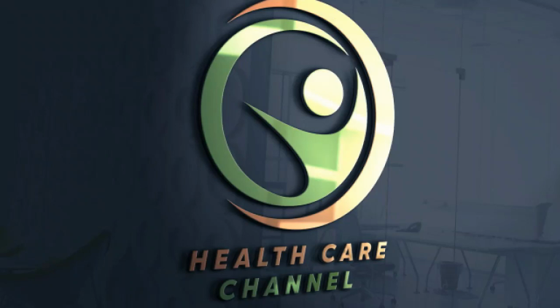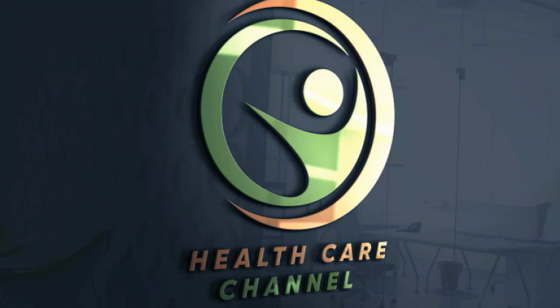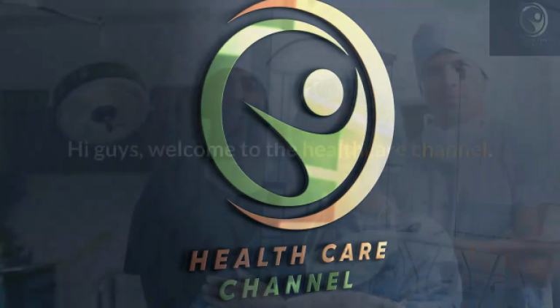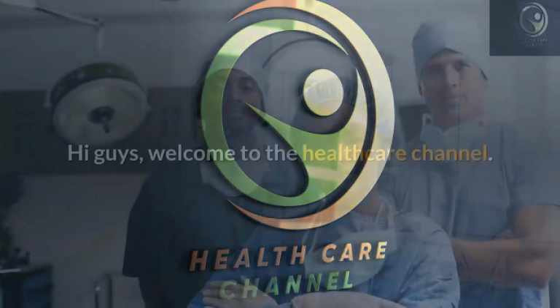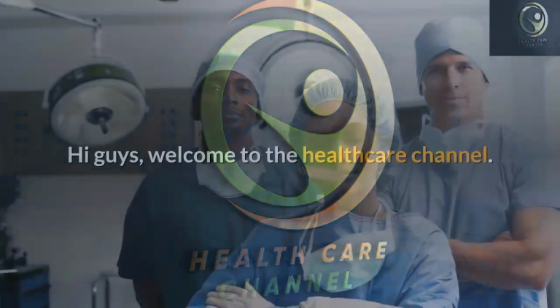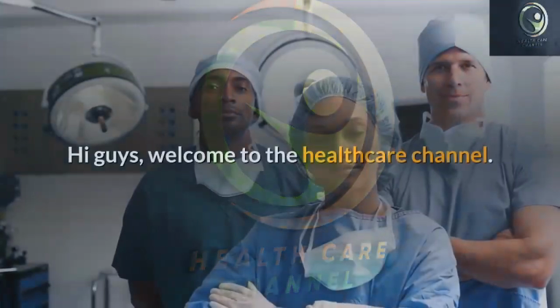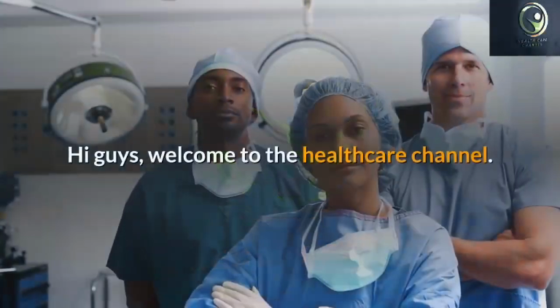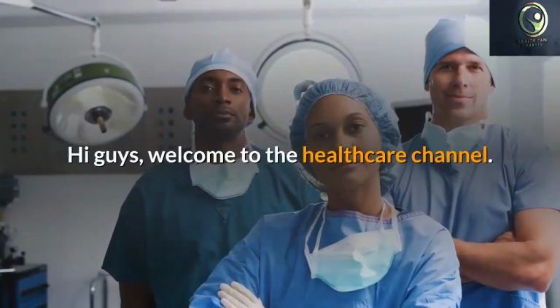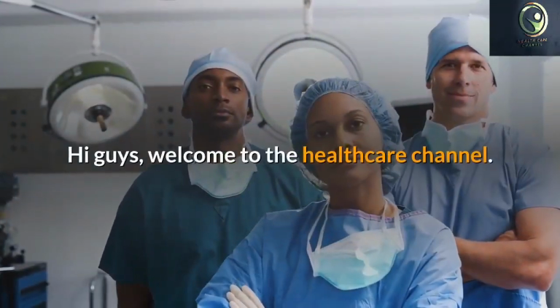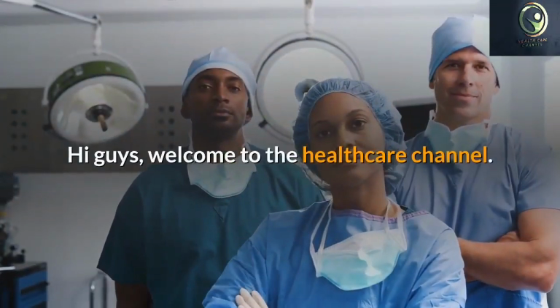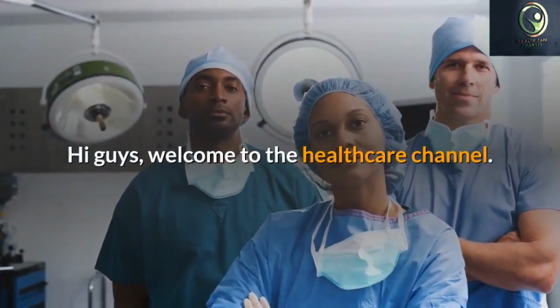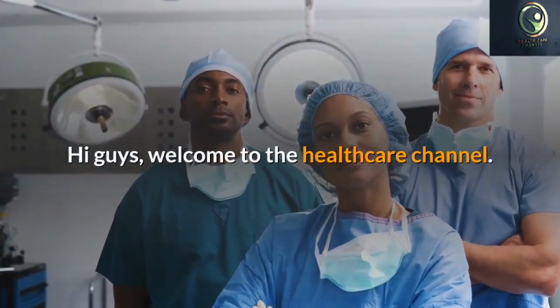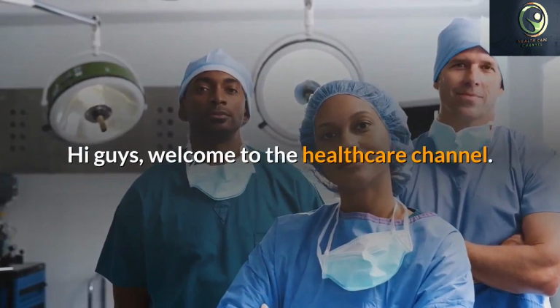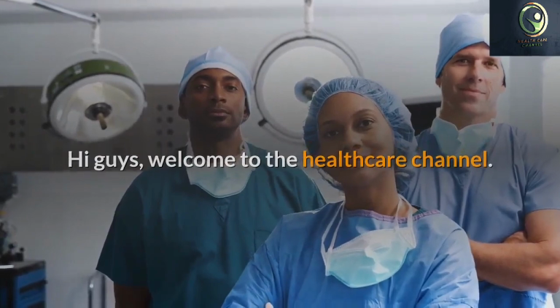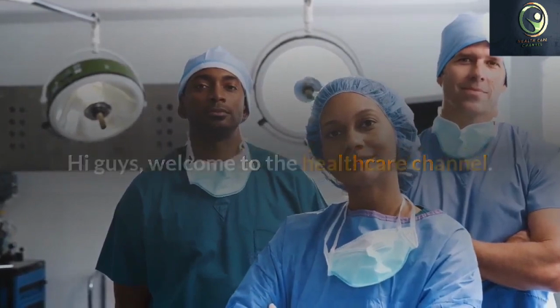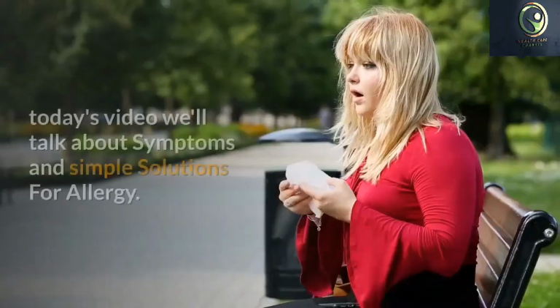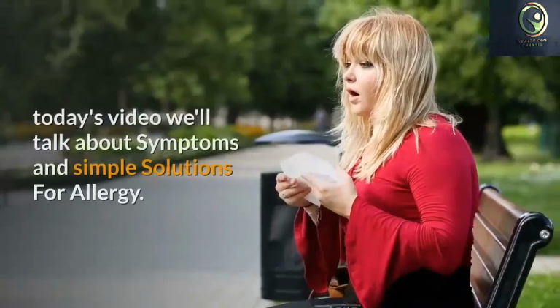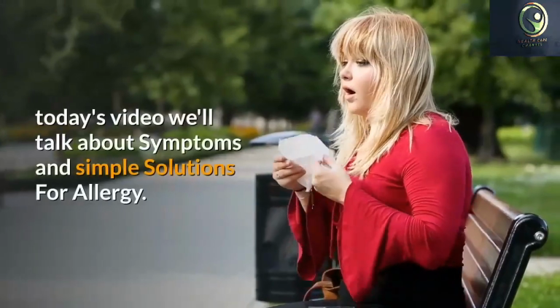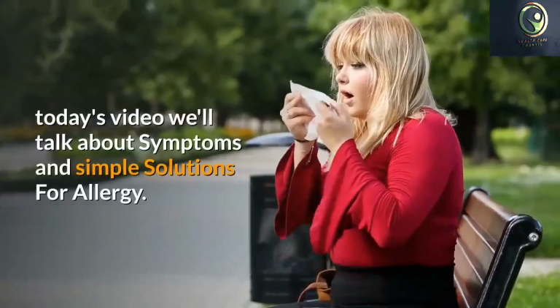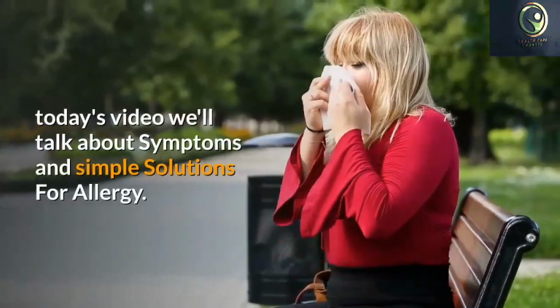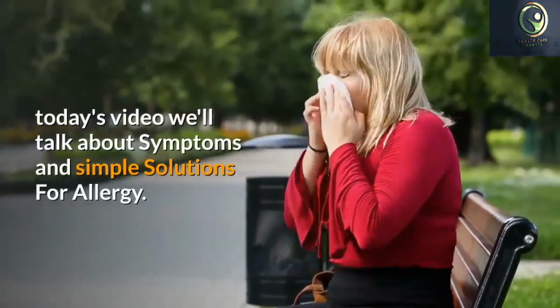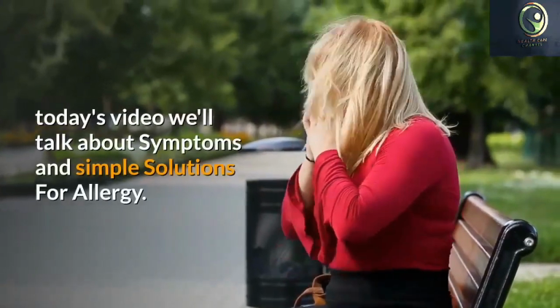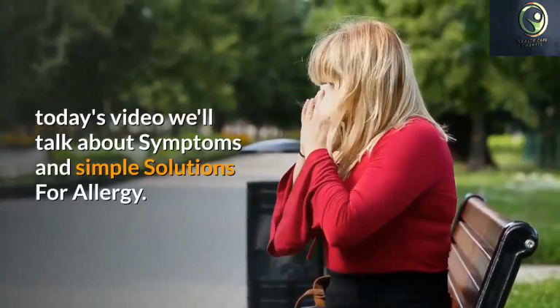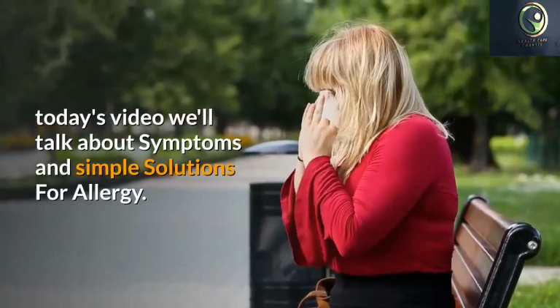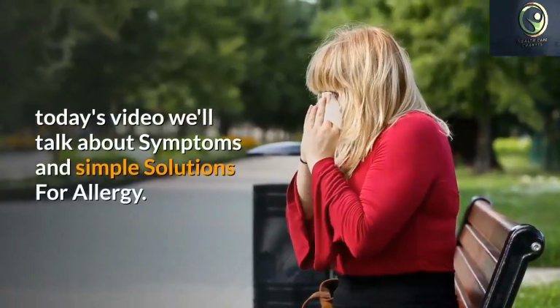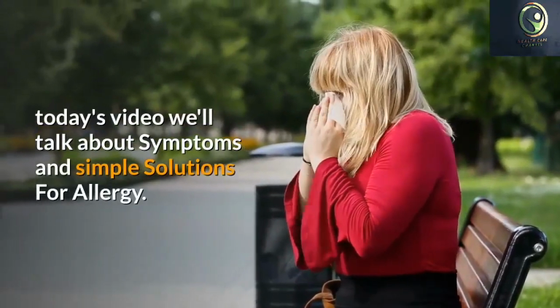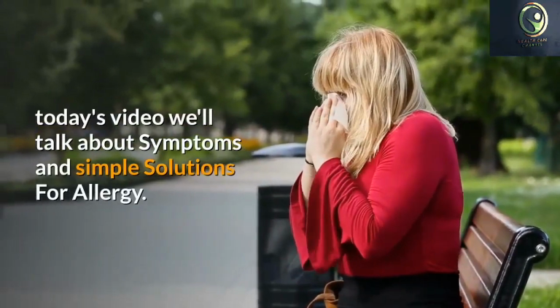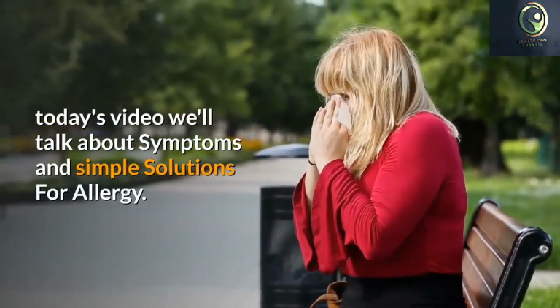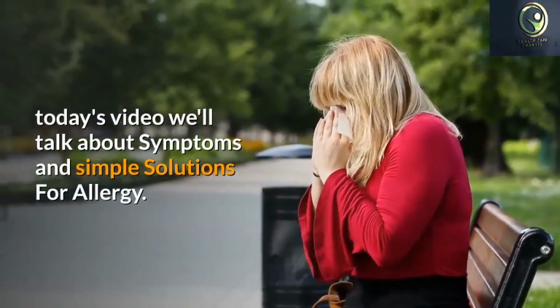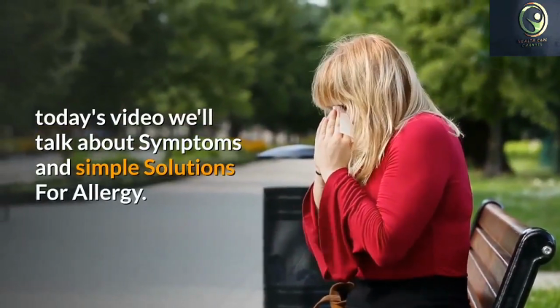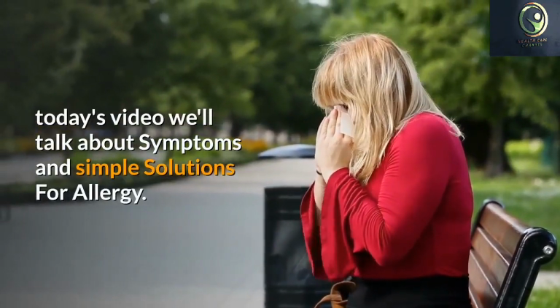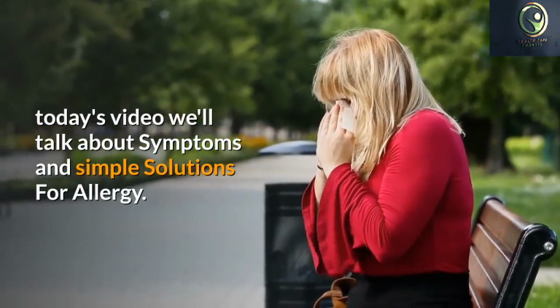Hi guys, welcome to the healthcare channel. Today's video we'll talk about symptoms and simple solutions for allergy.